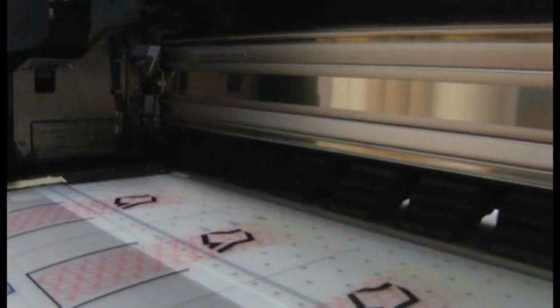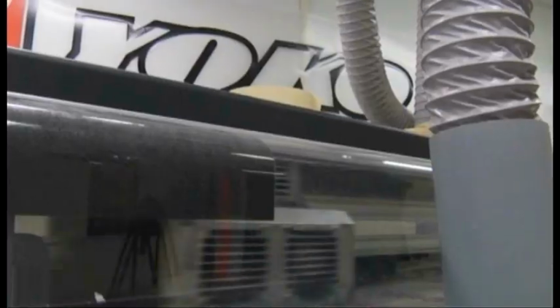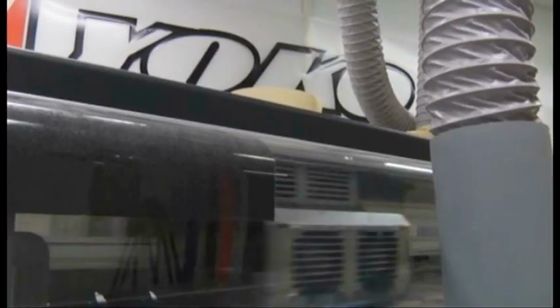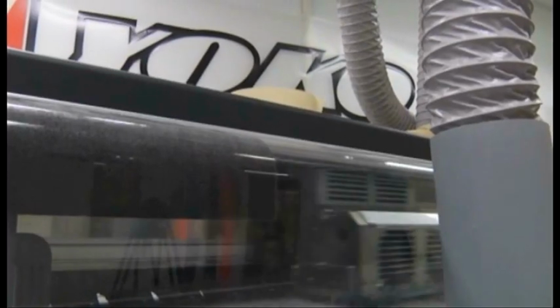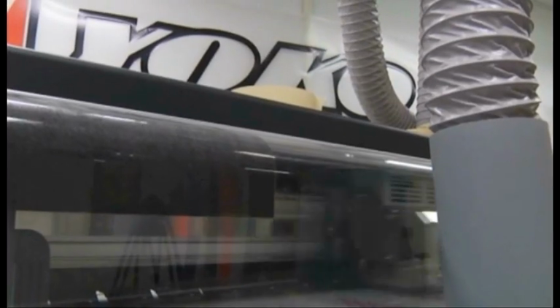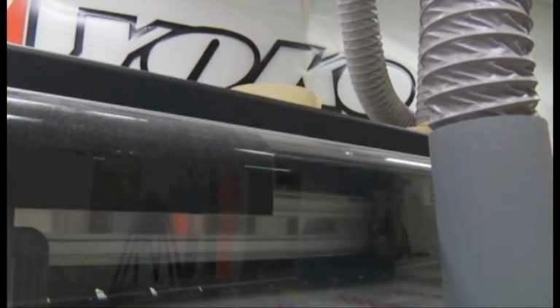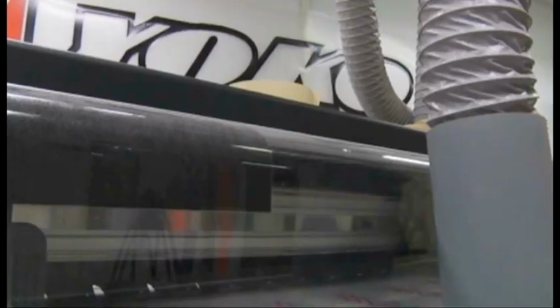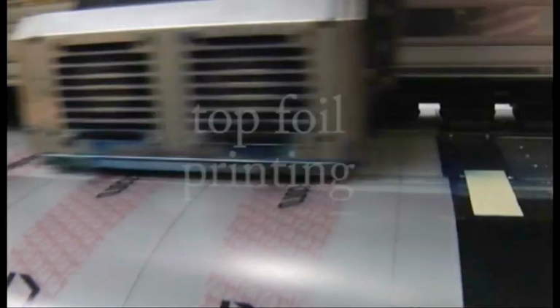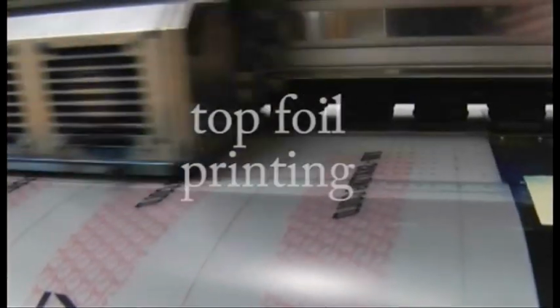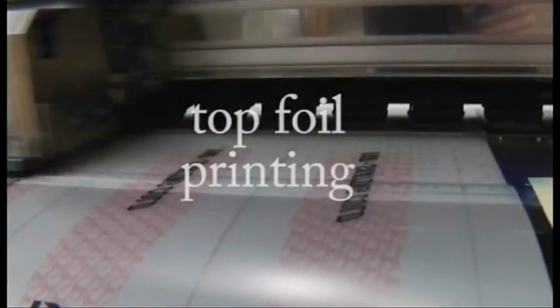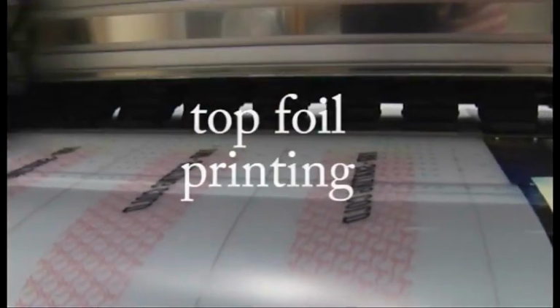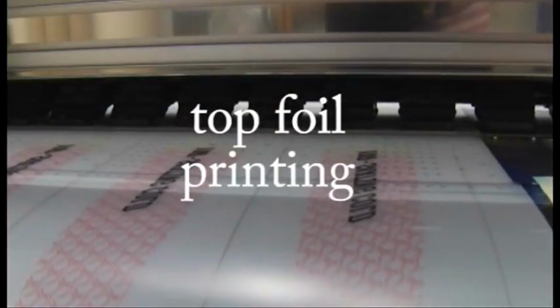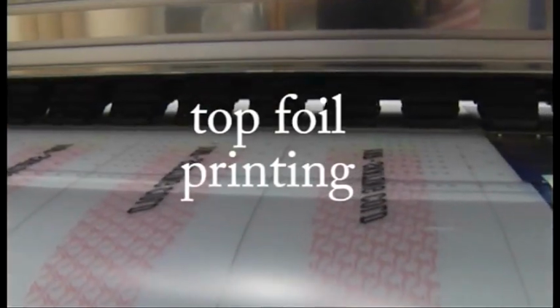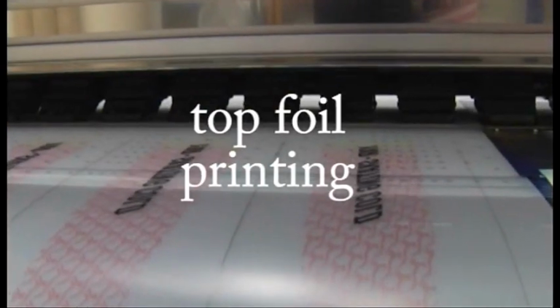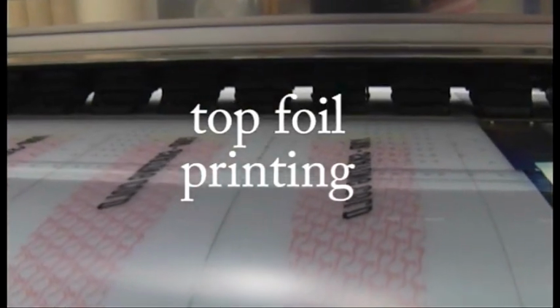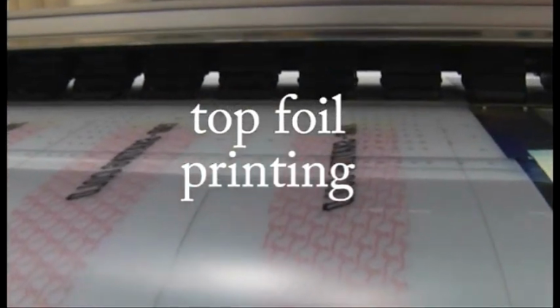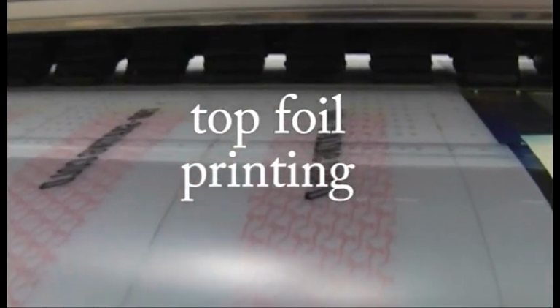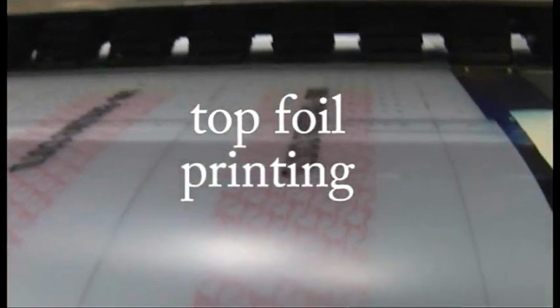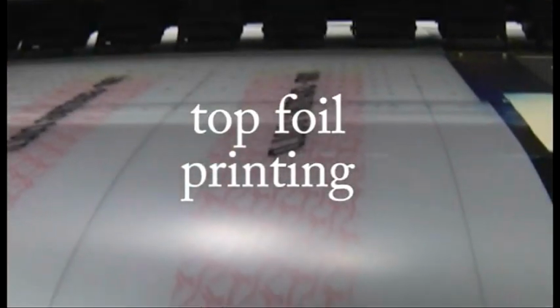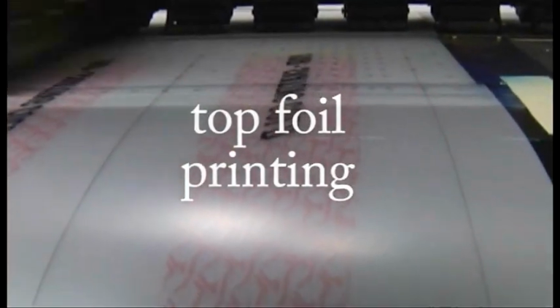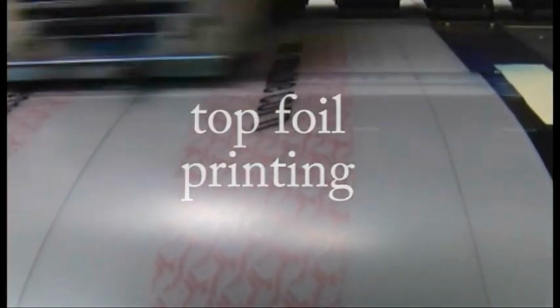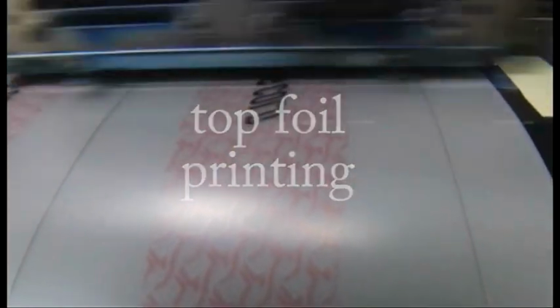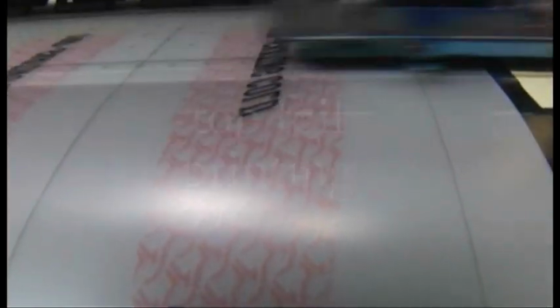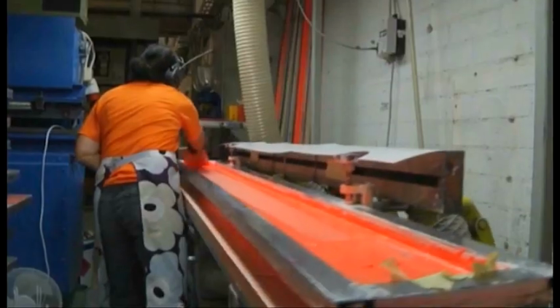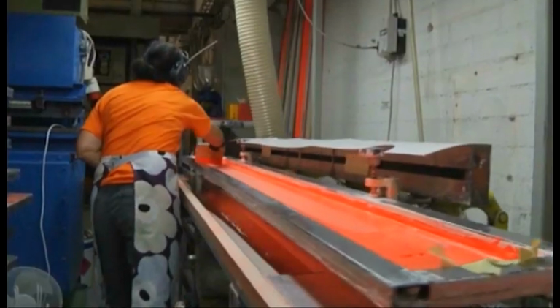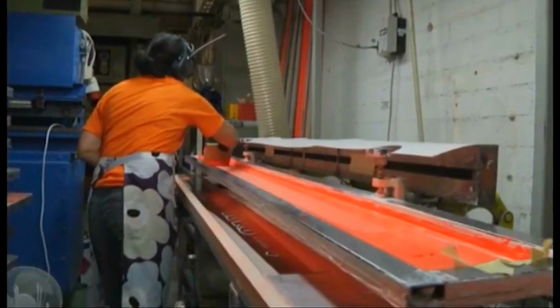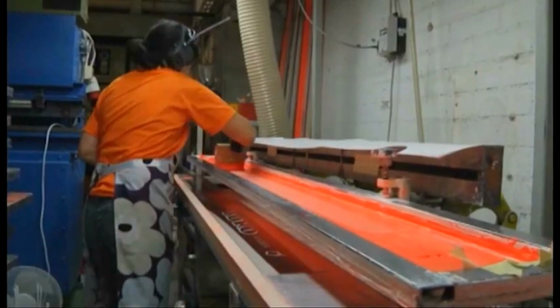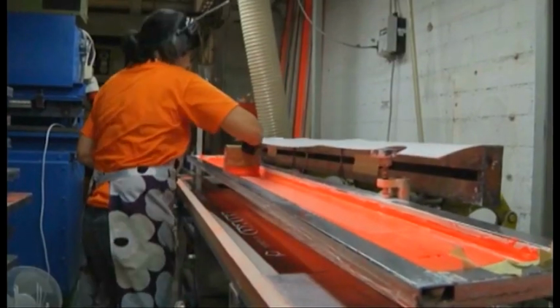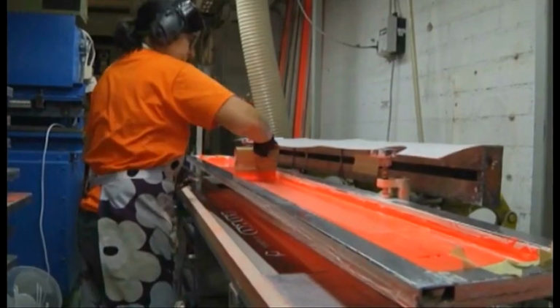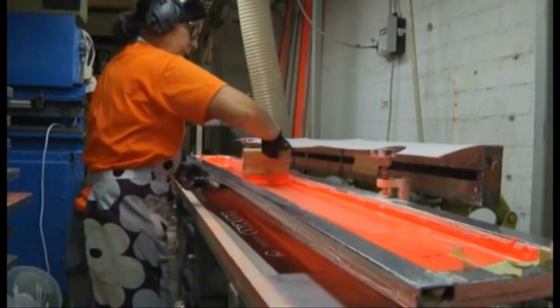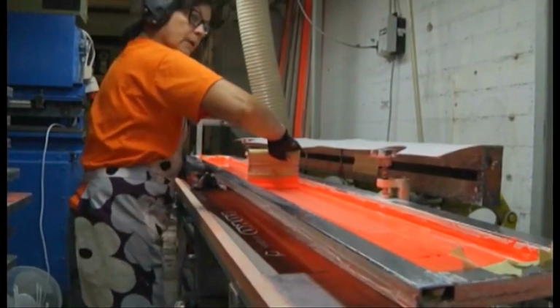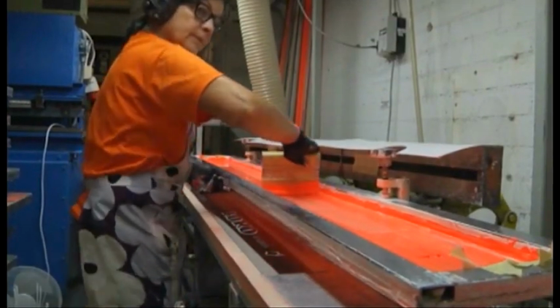The top foil of skis gets its colors and design from digiprinting and by silkscreen printing.